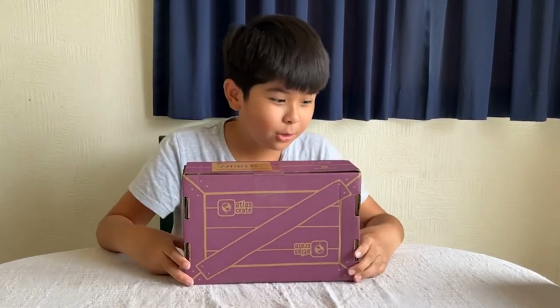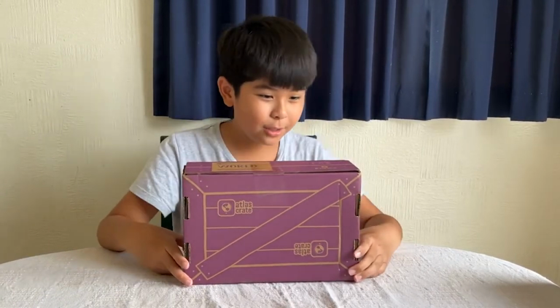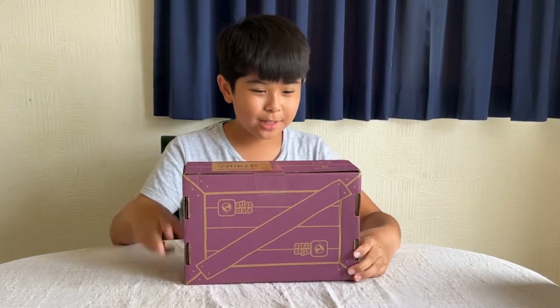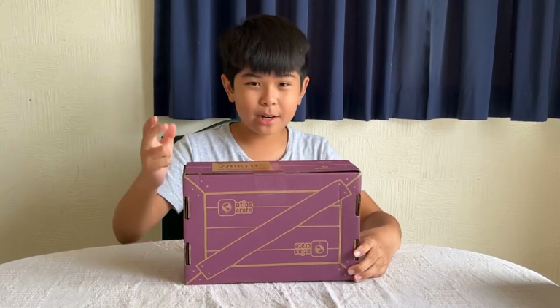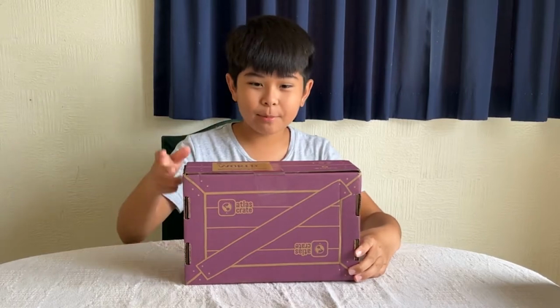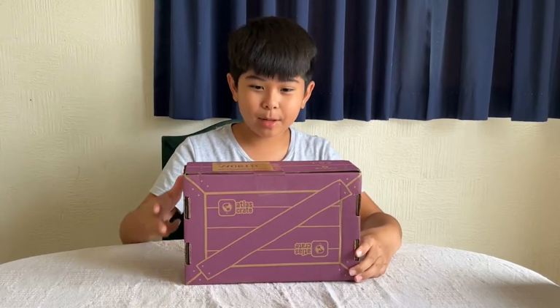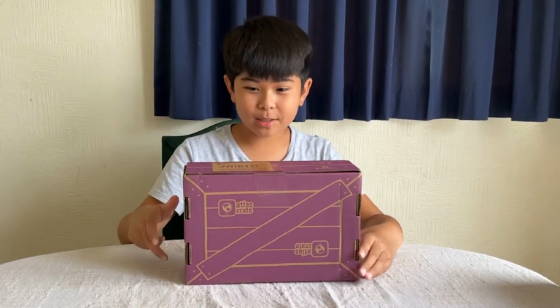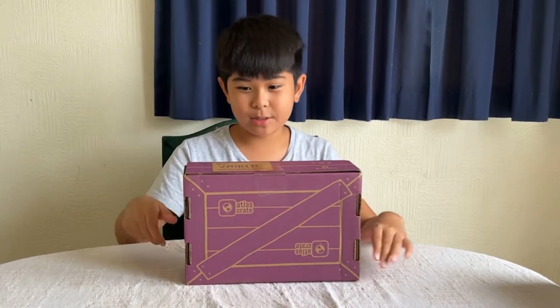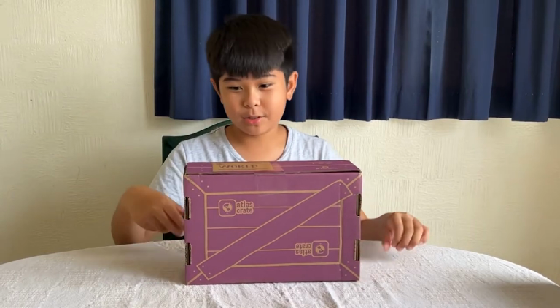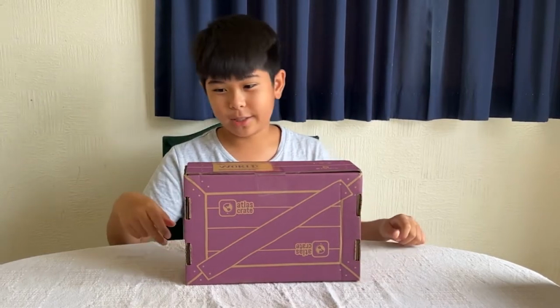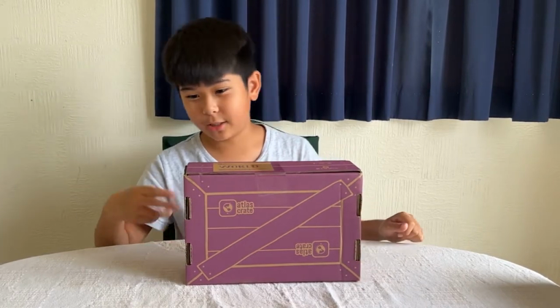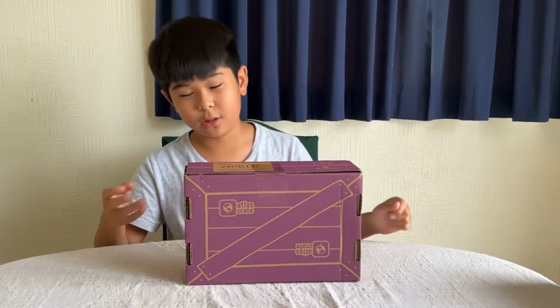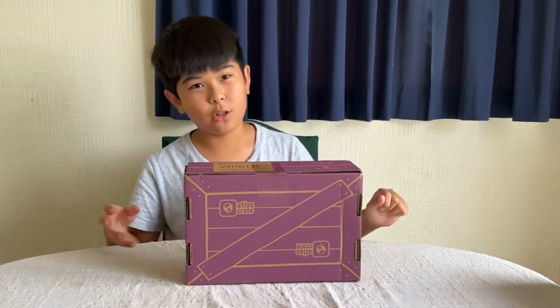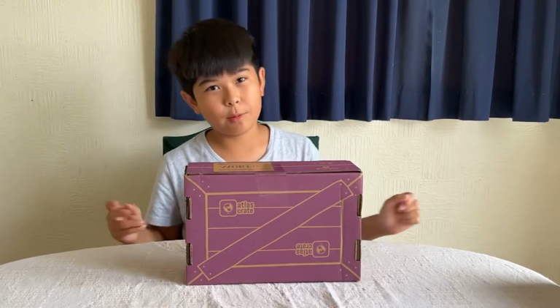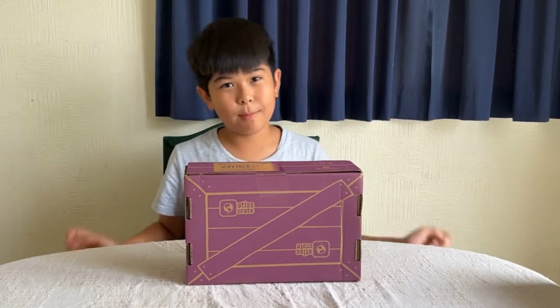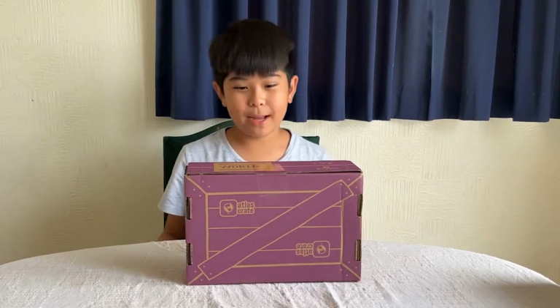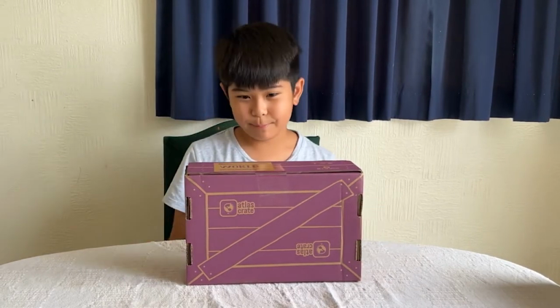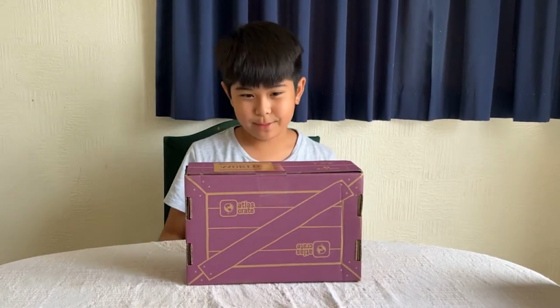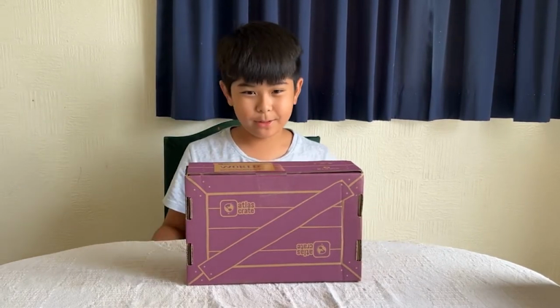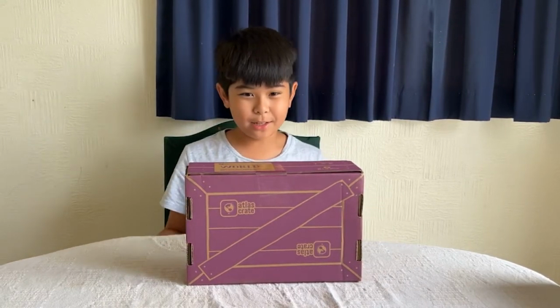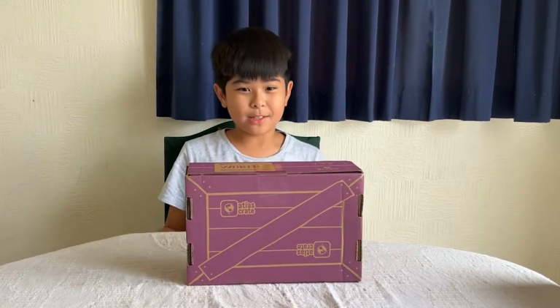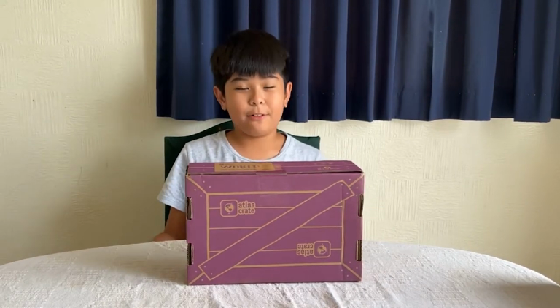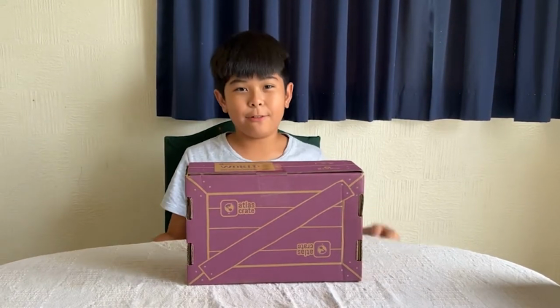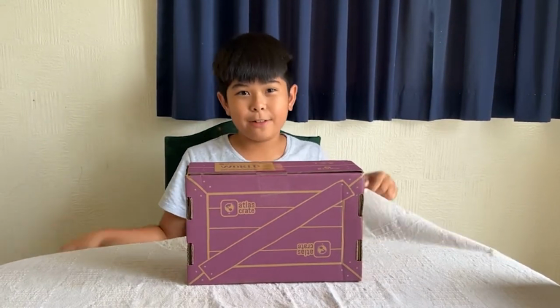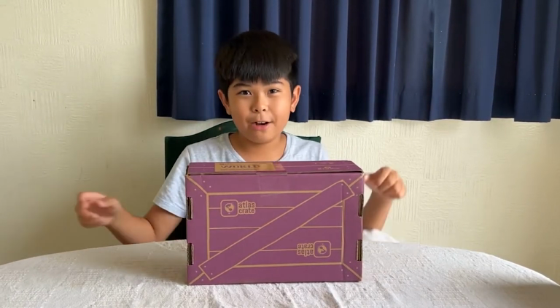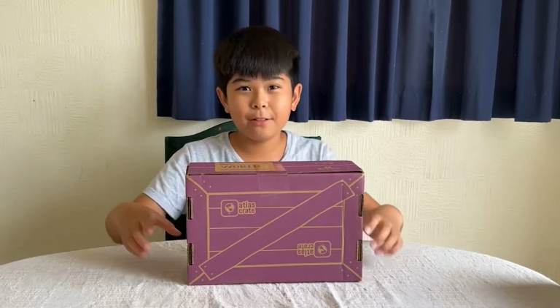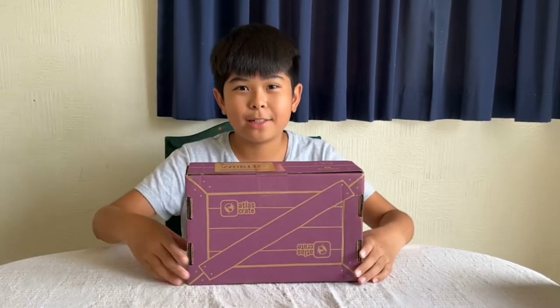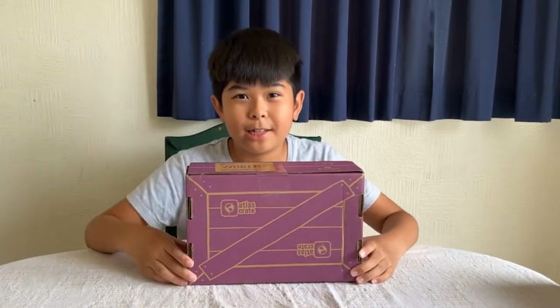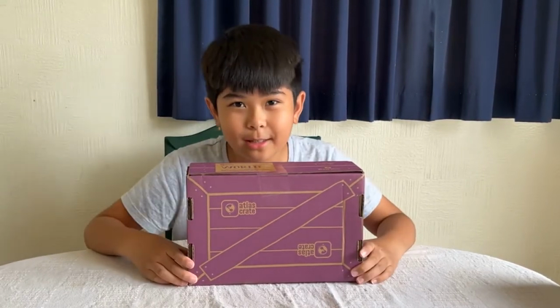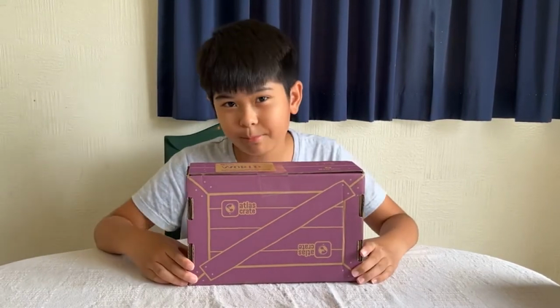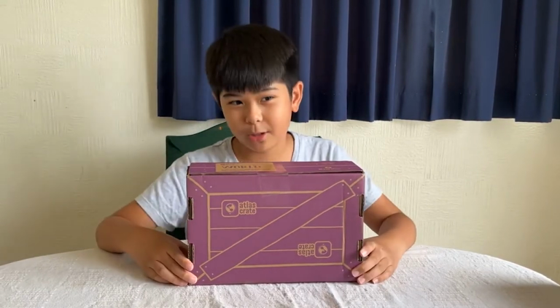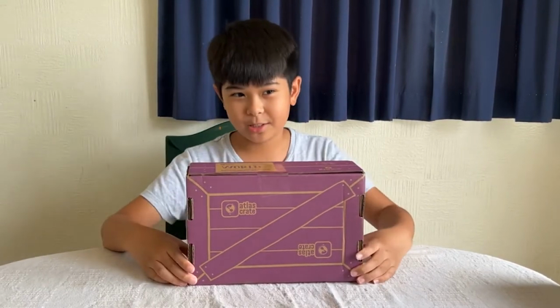So inside of the box there's like a globe, a map, and all that stuff. Now let's get to the unboxing.